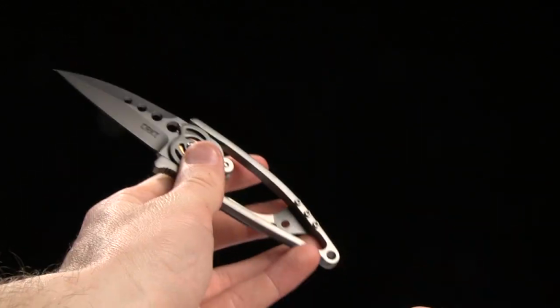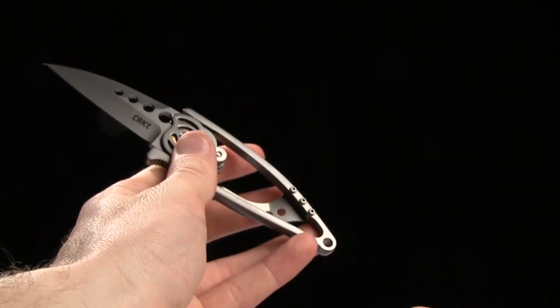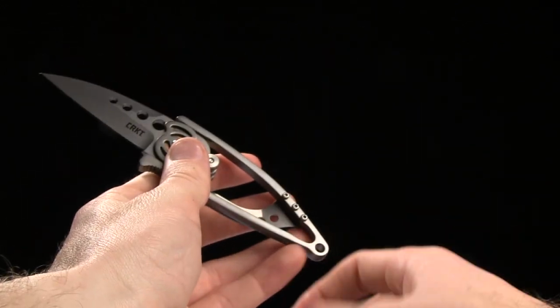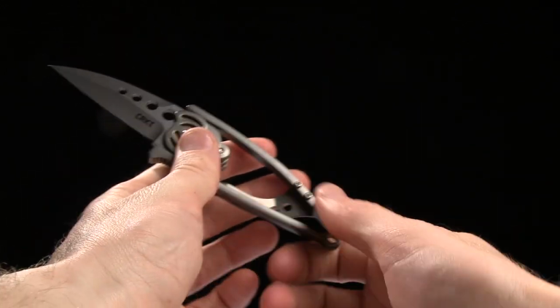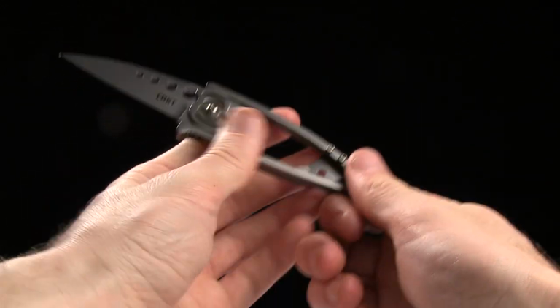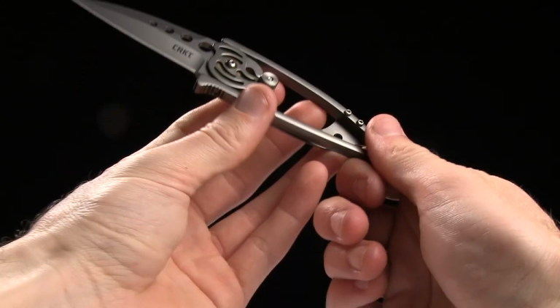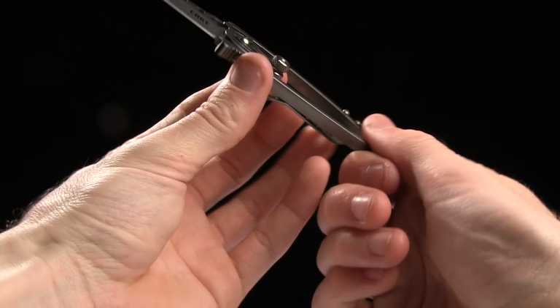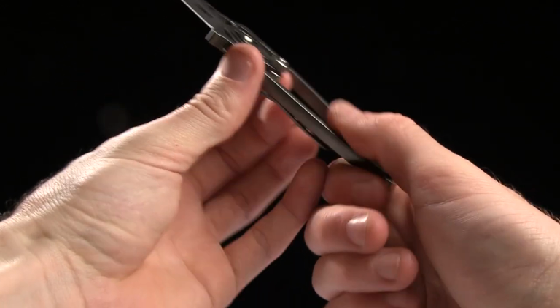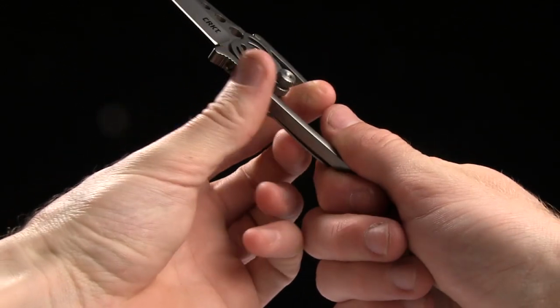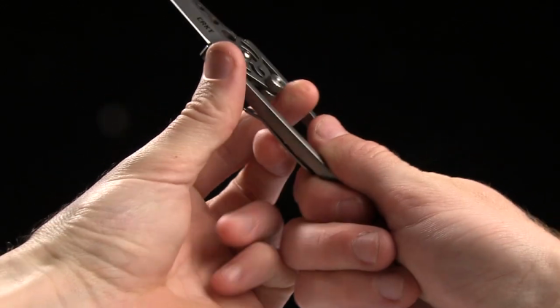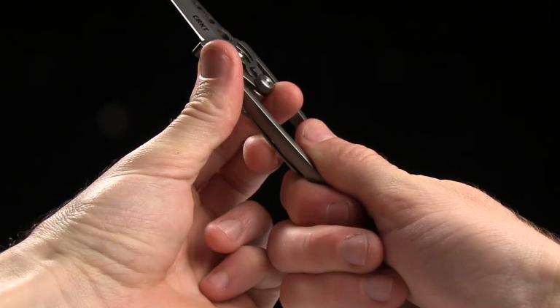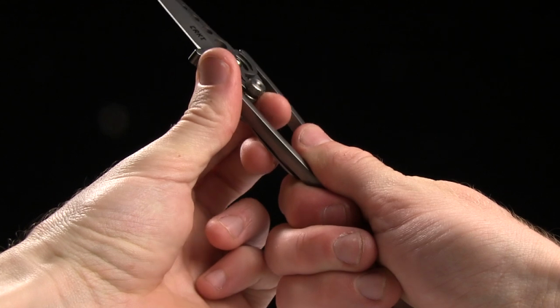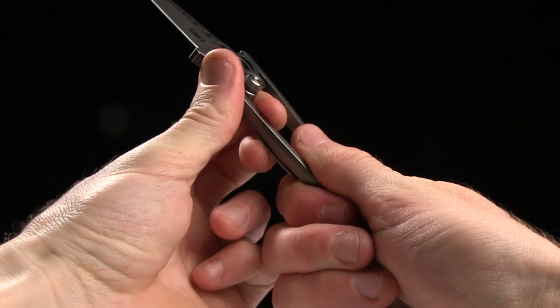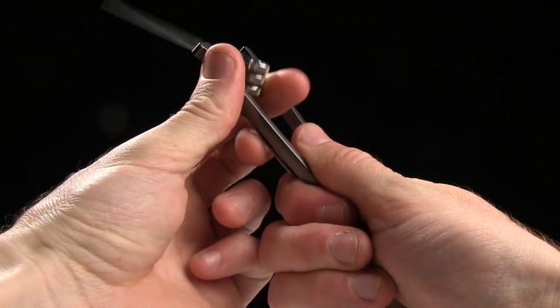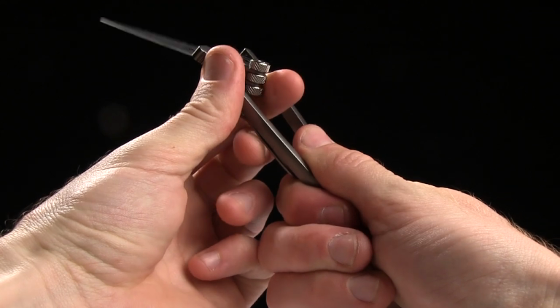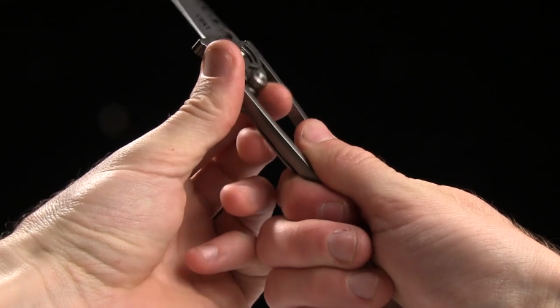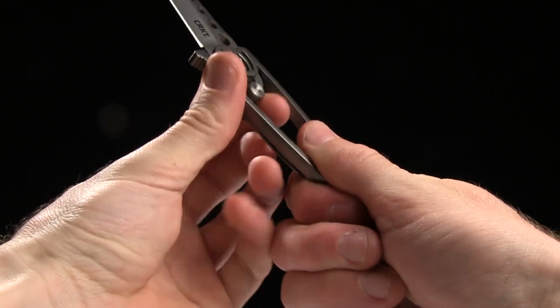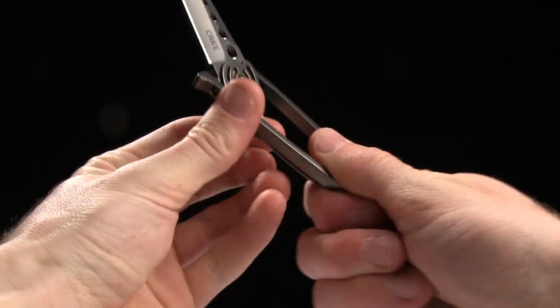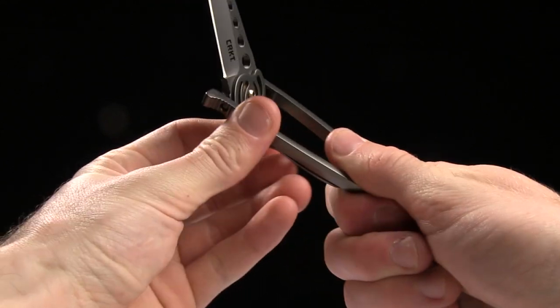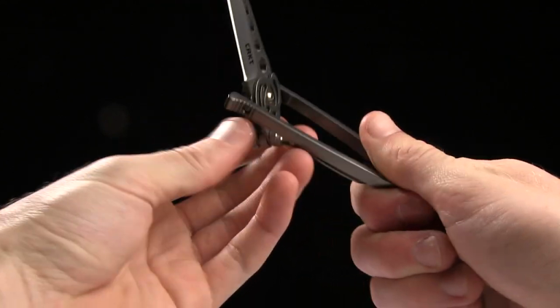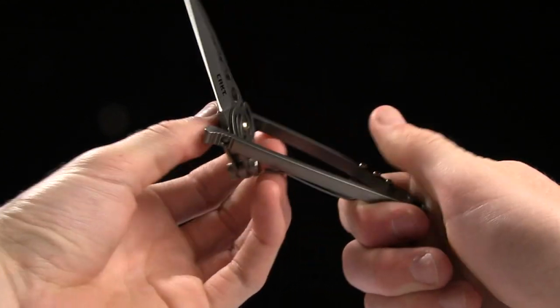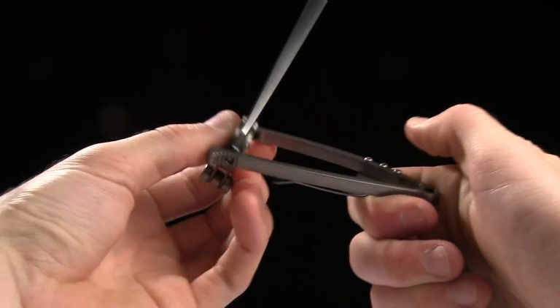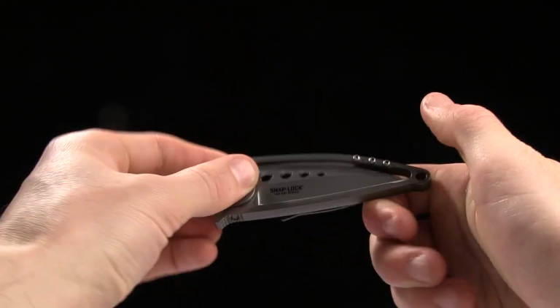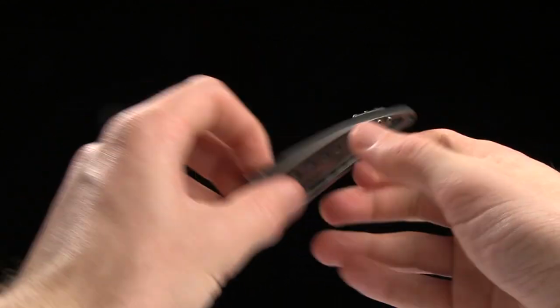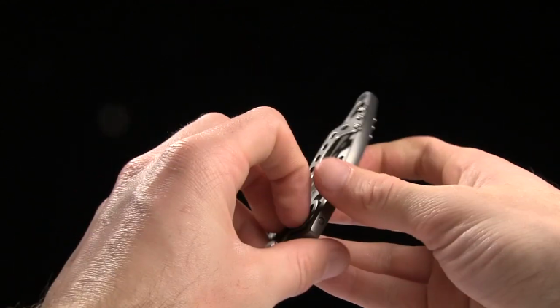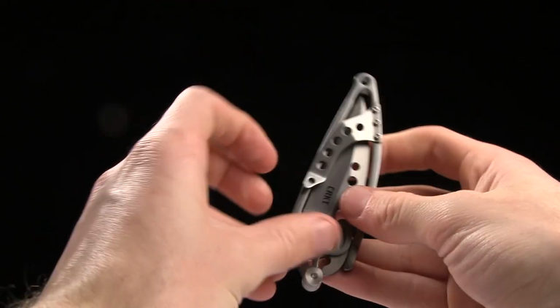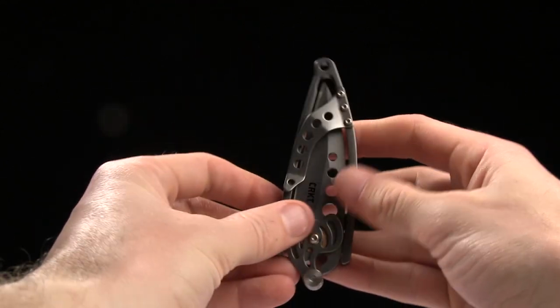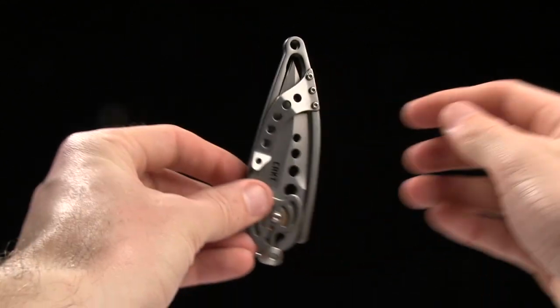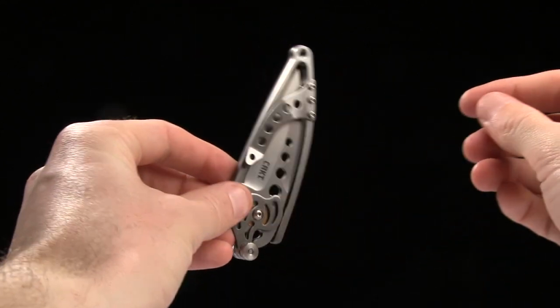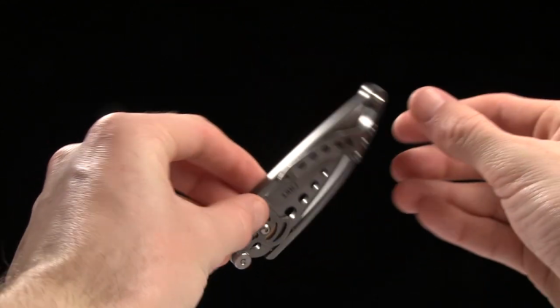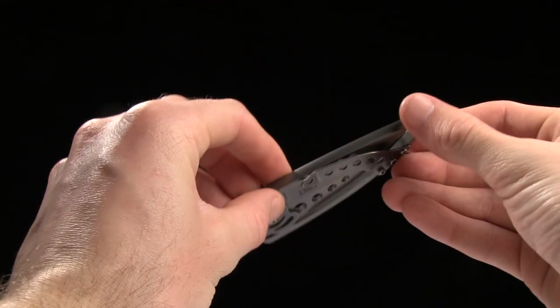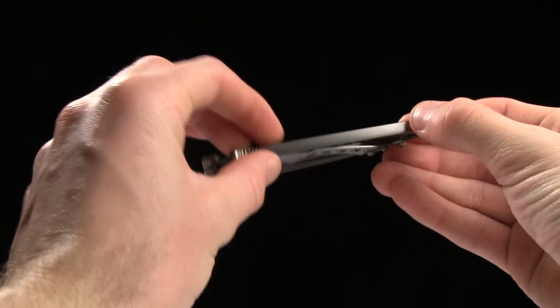Two and a half ounces for the weight, and it has a pocket clip for tip-up right-hand carry.